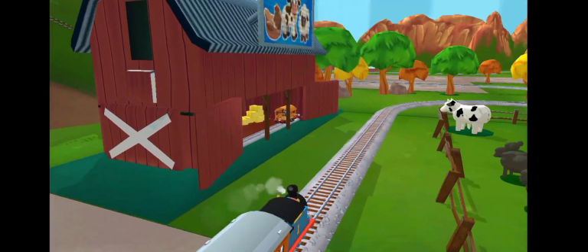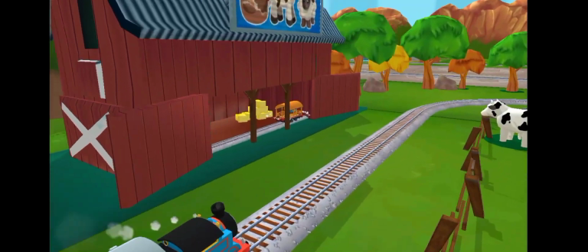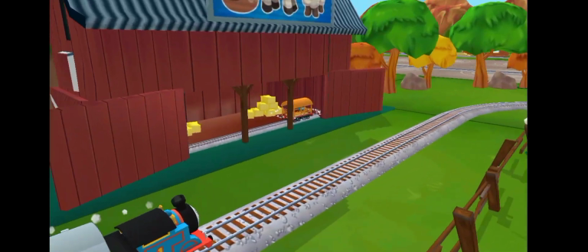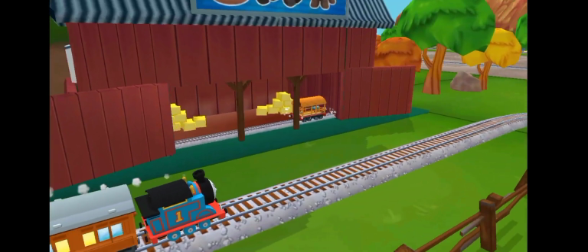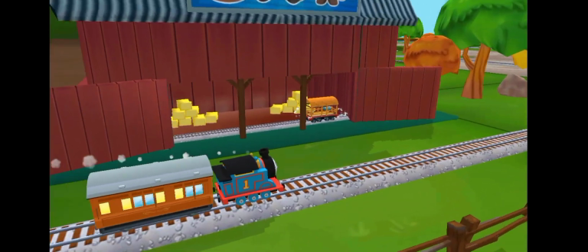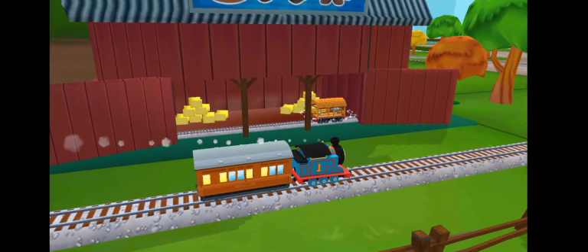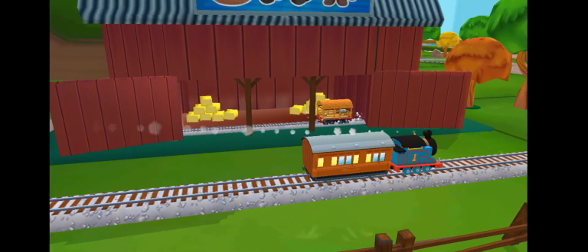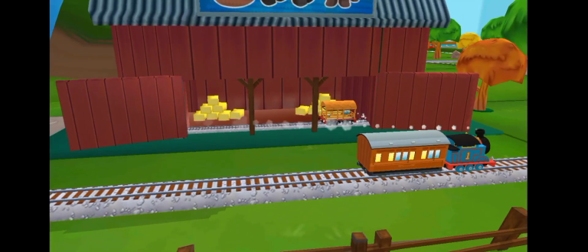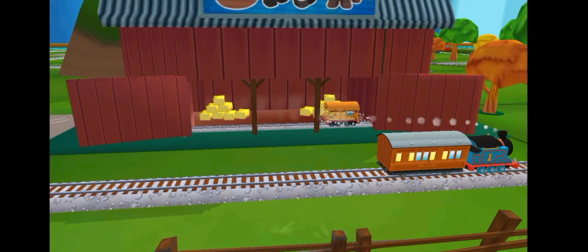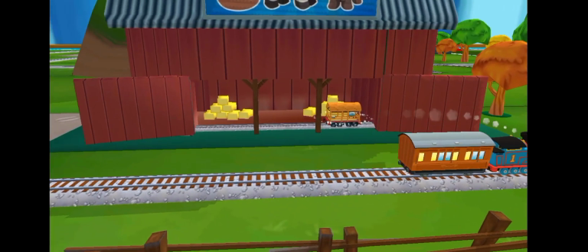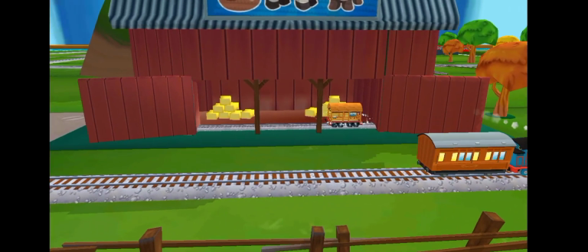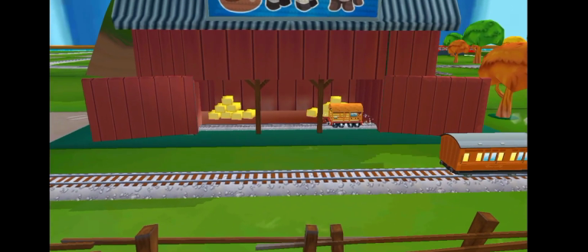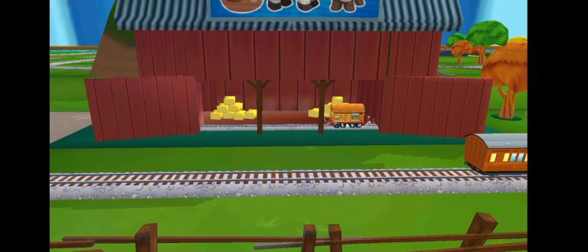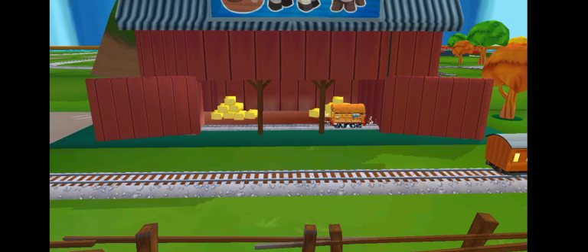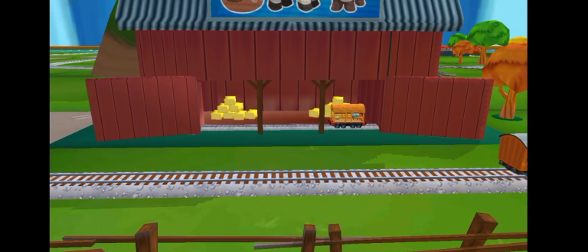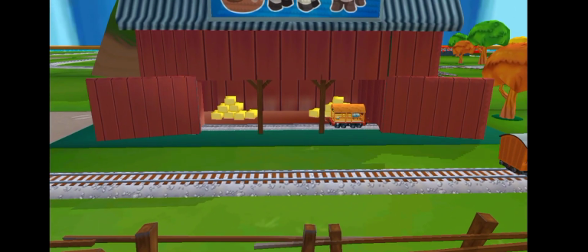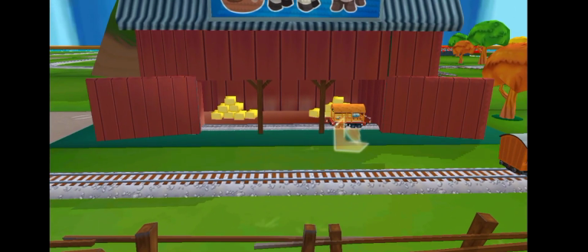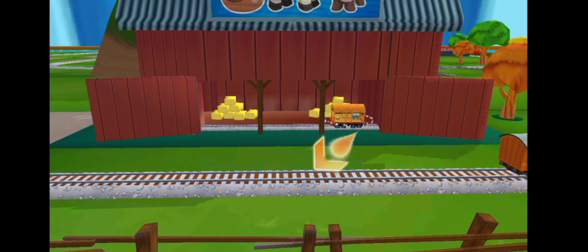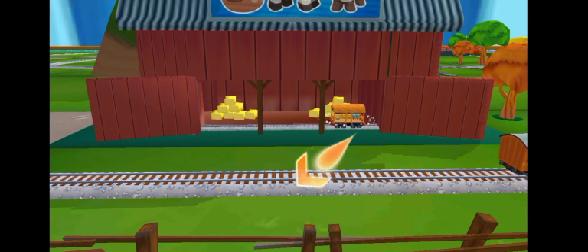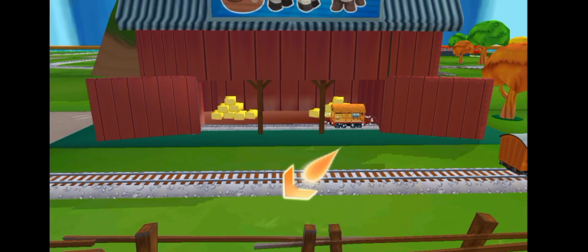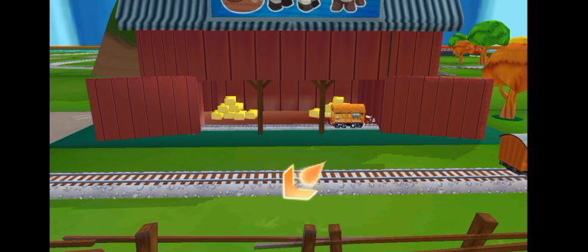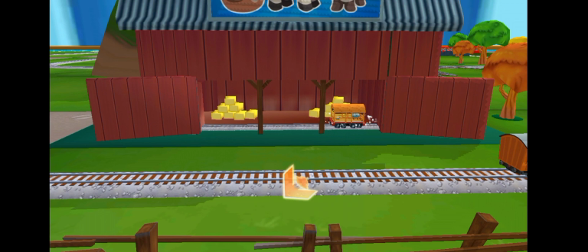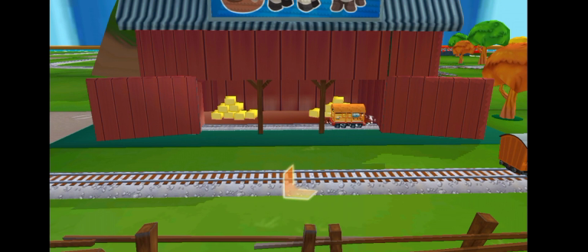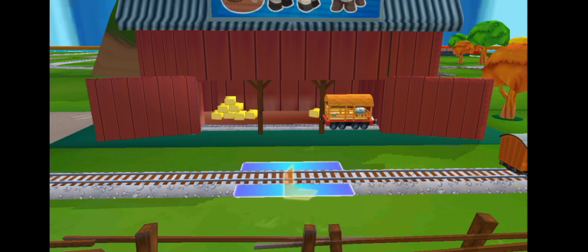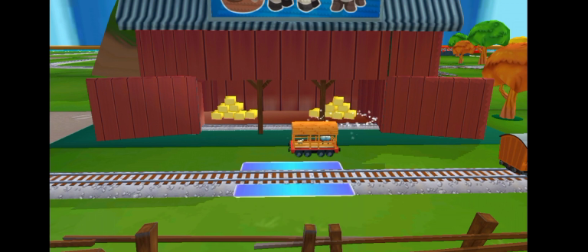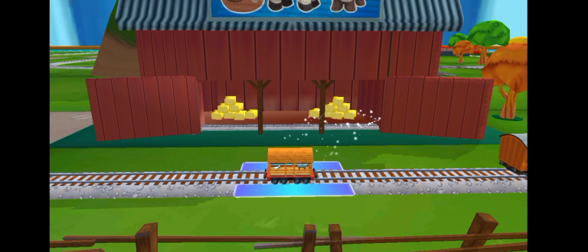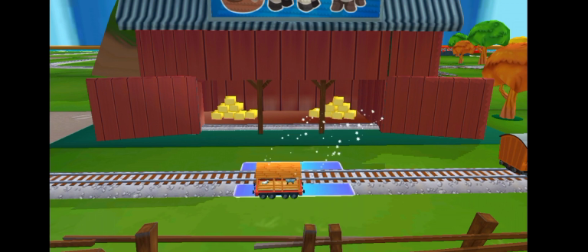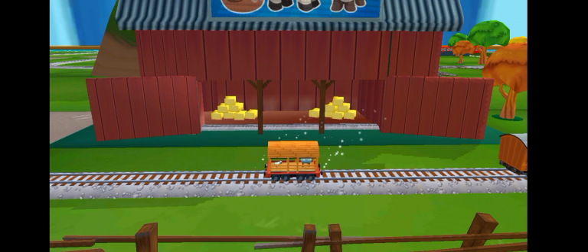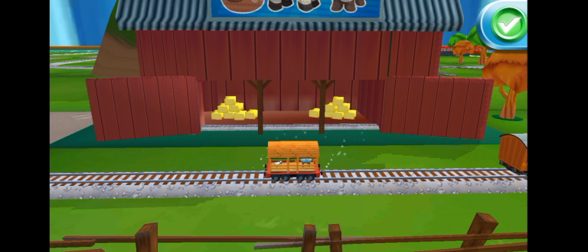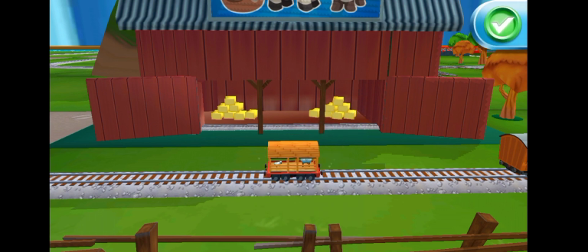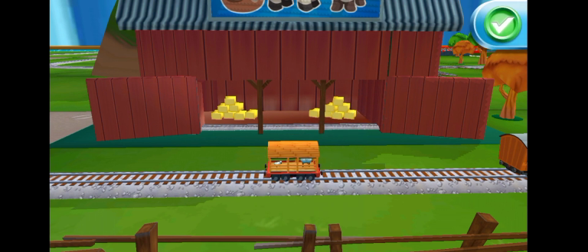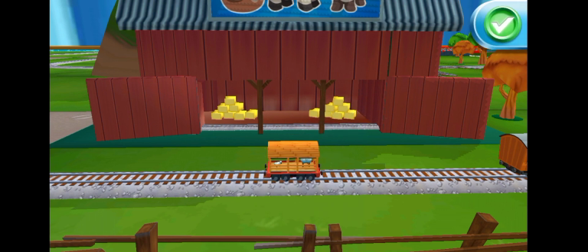What type of wagon should we pull? Super!